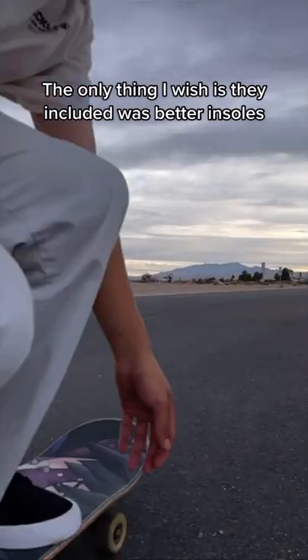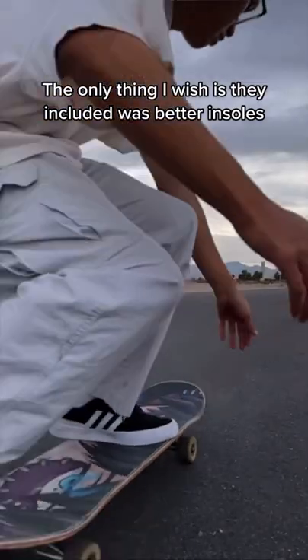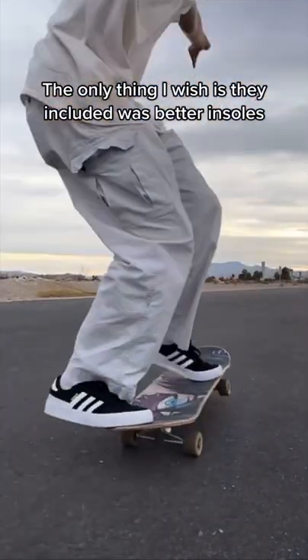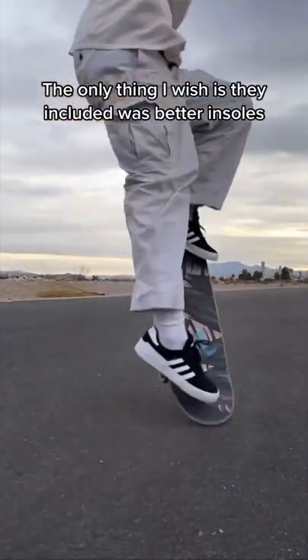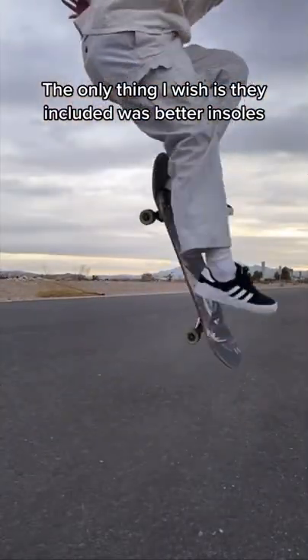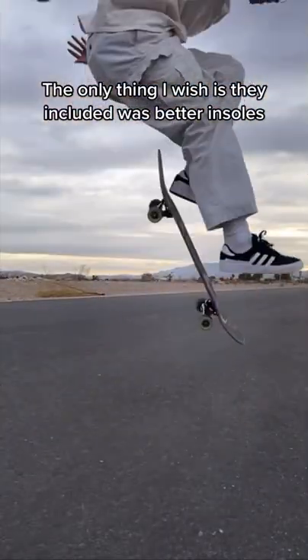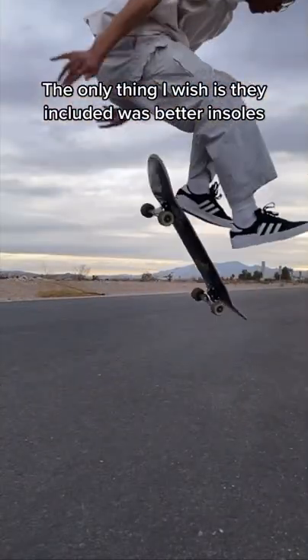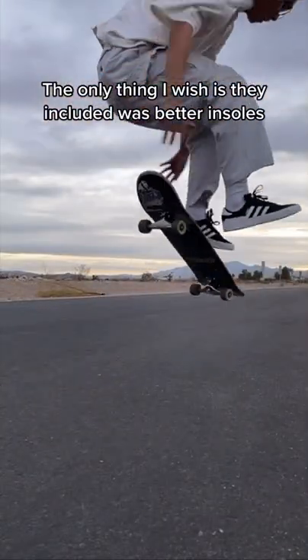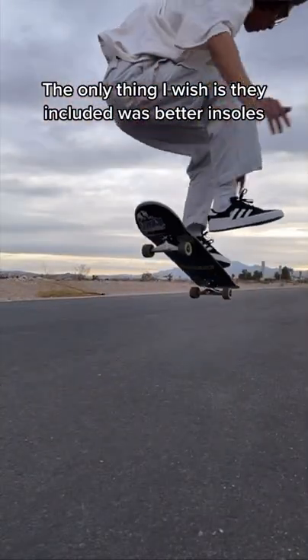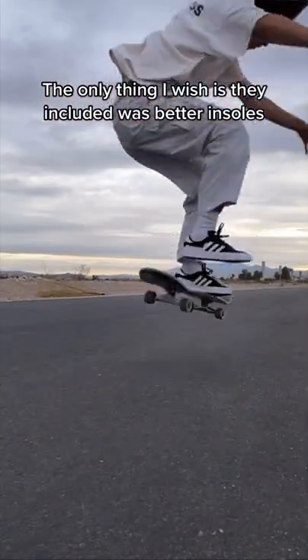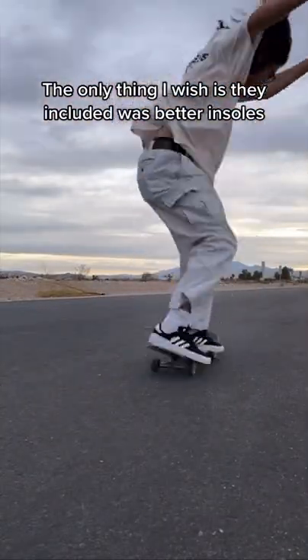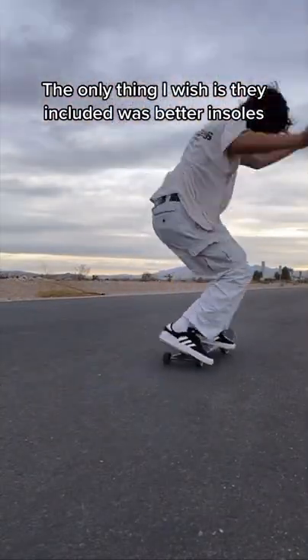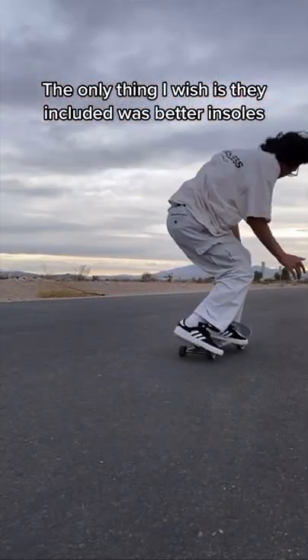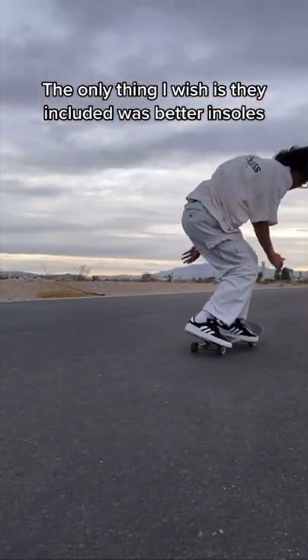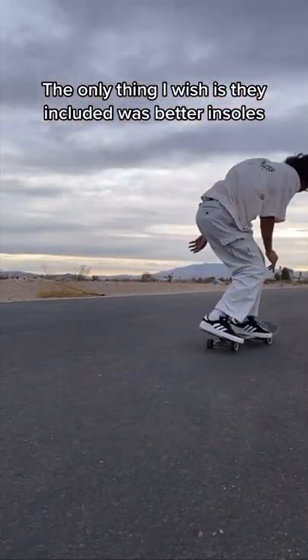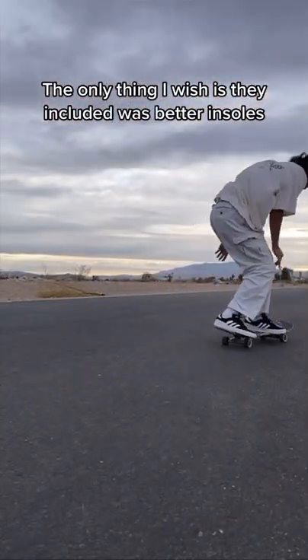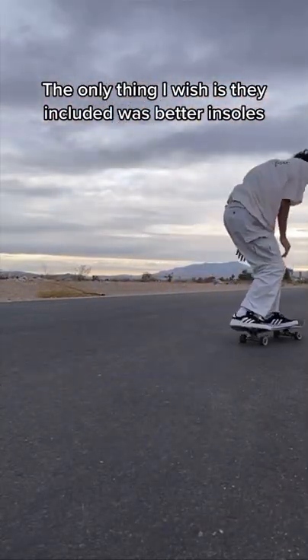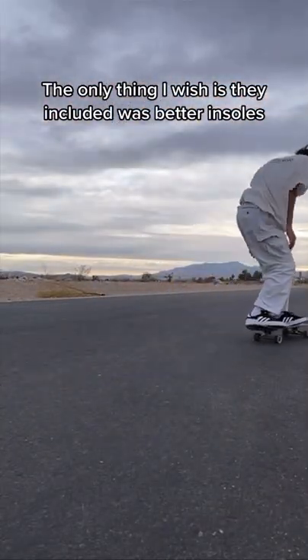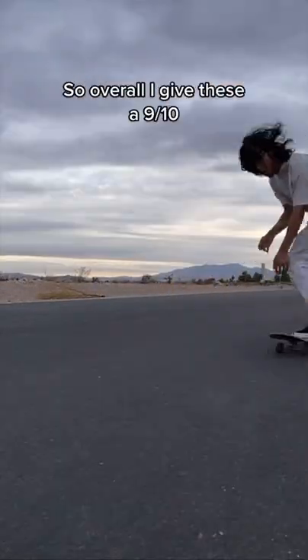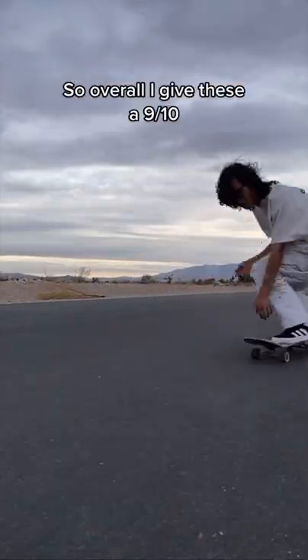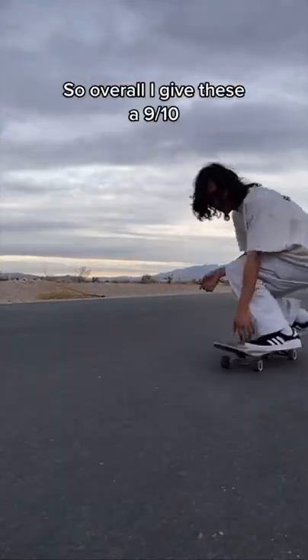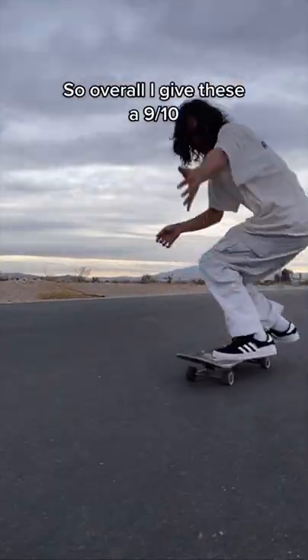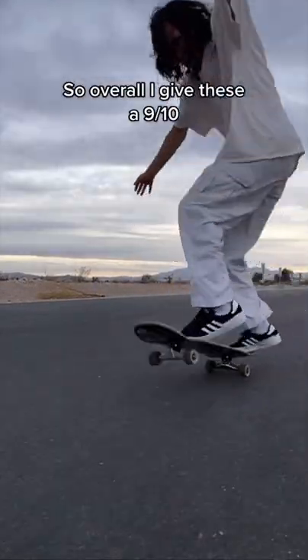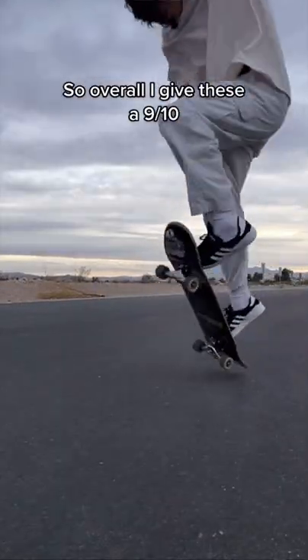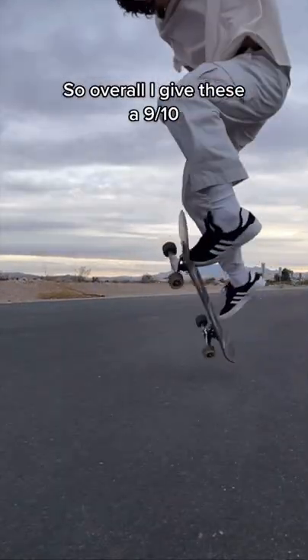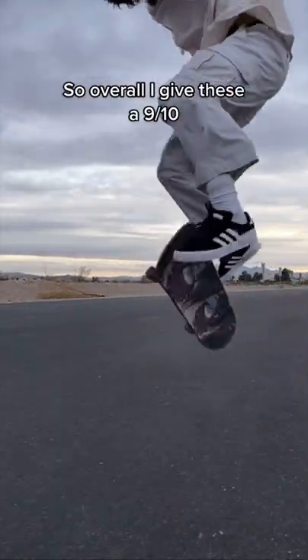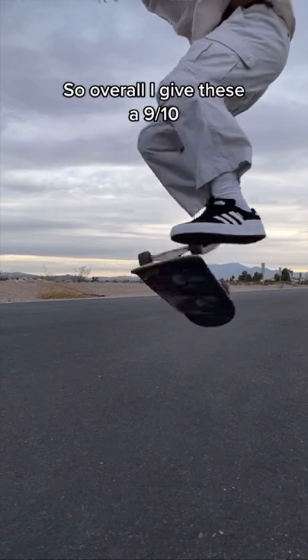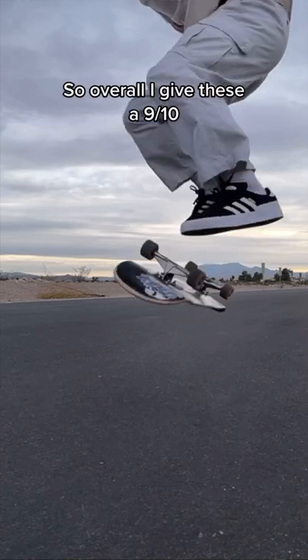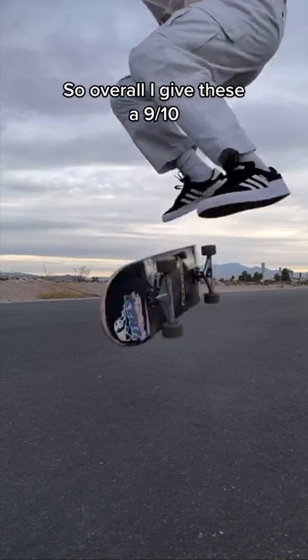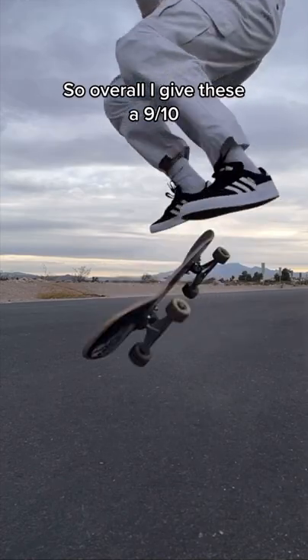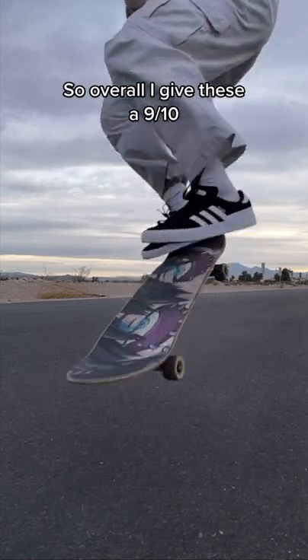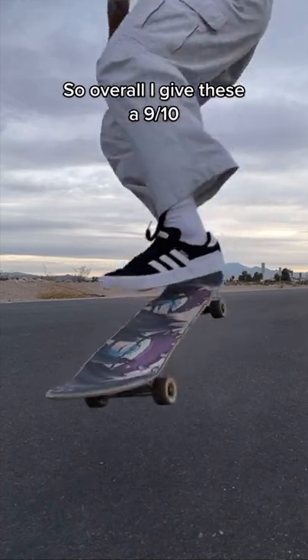The only thing I wish is they included better insoles, so overall I give these a 9 out of 10.